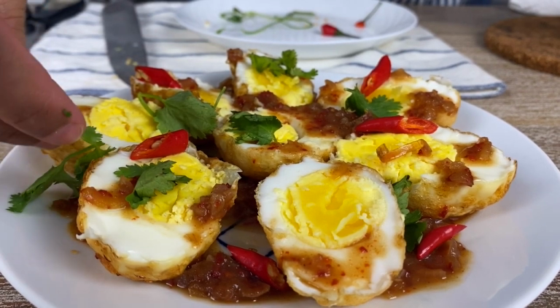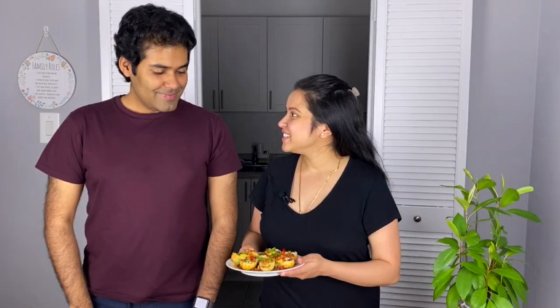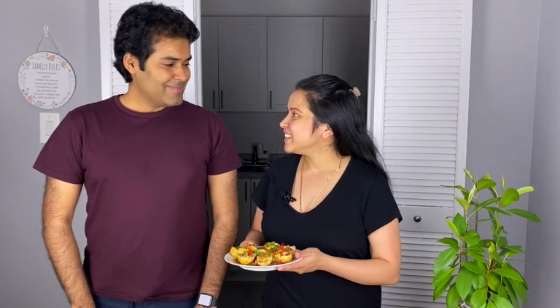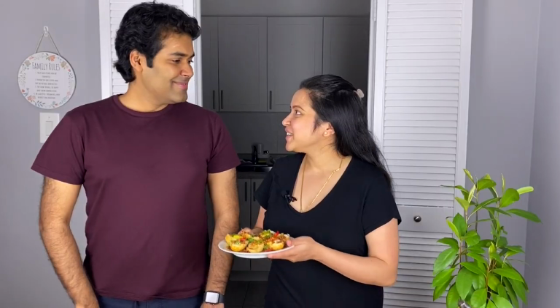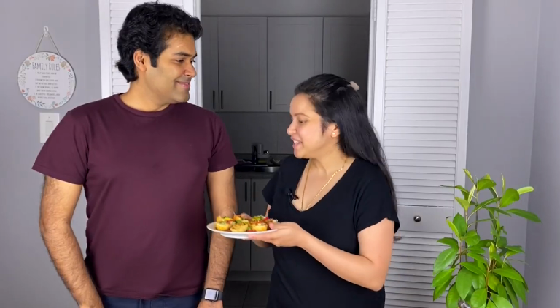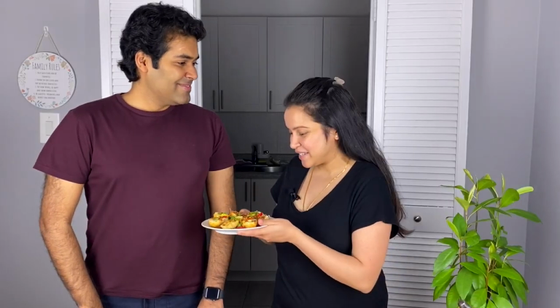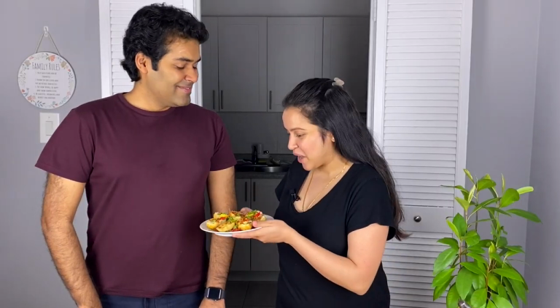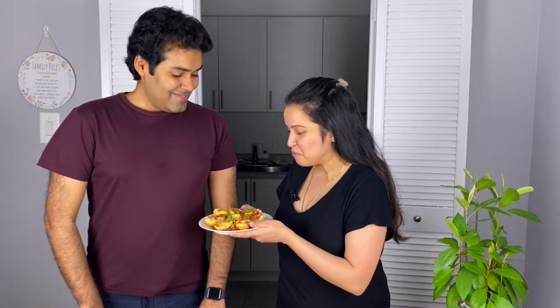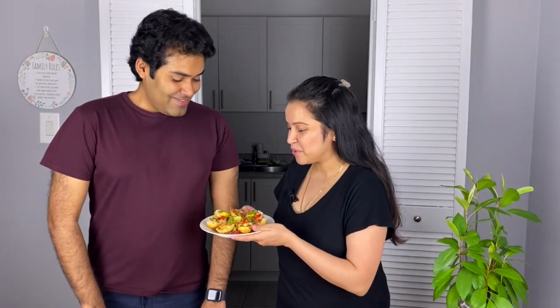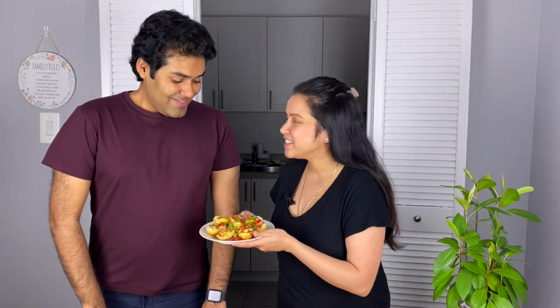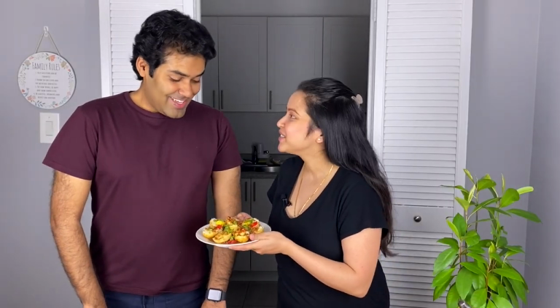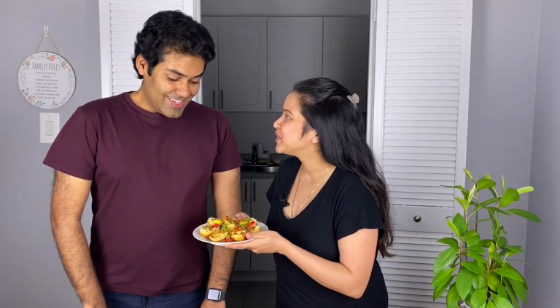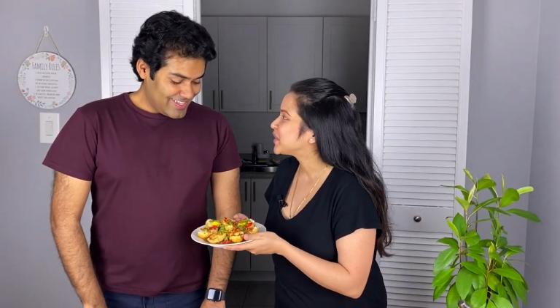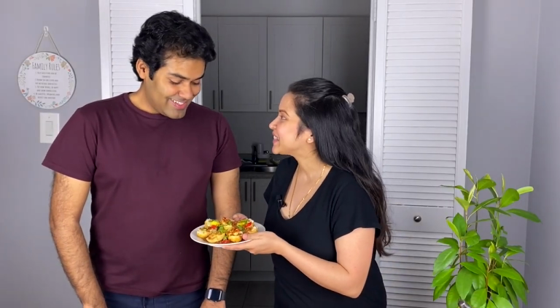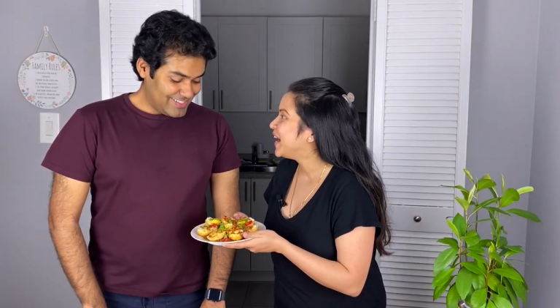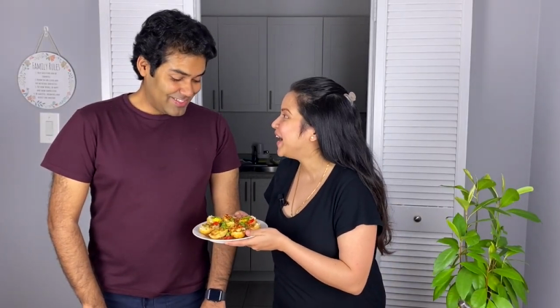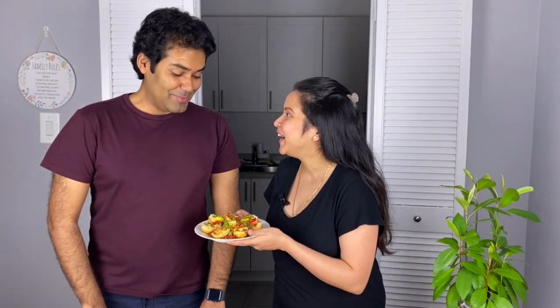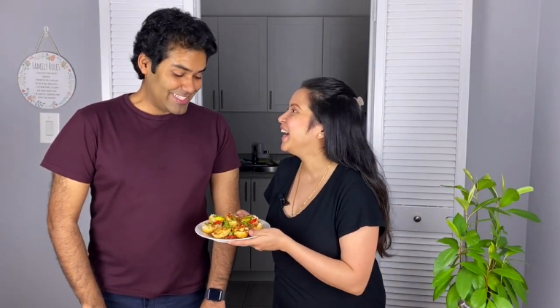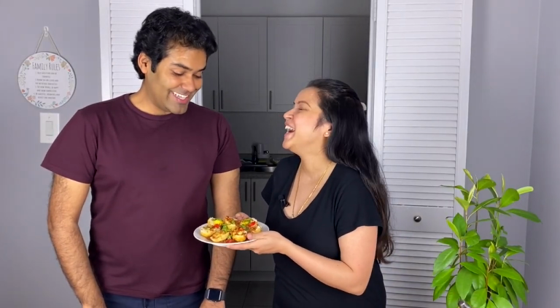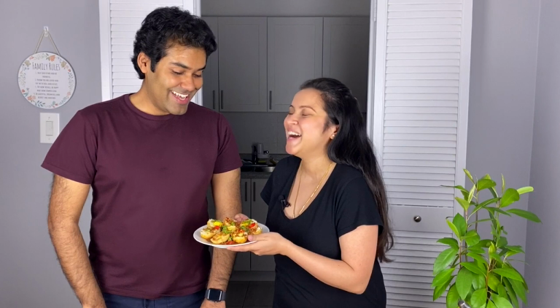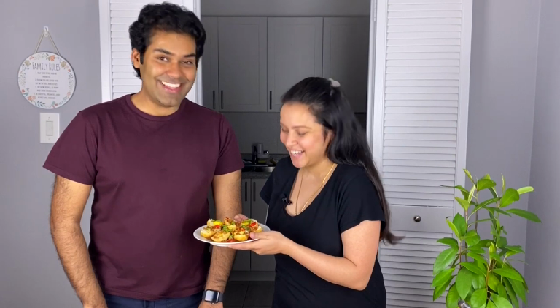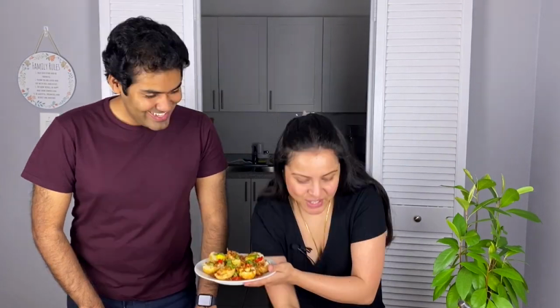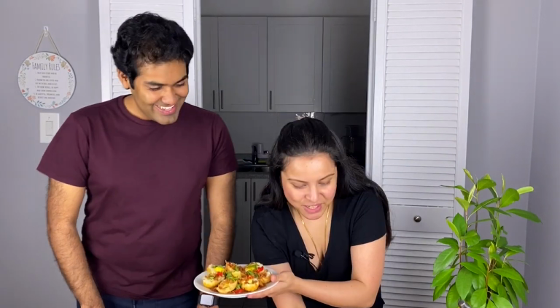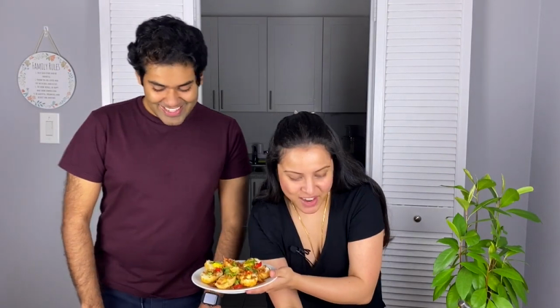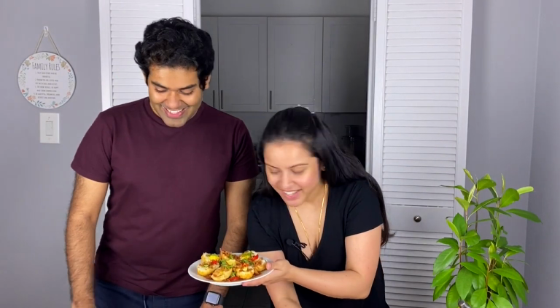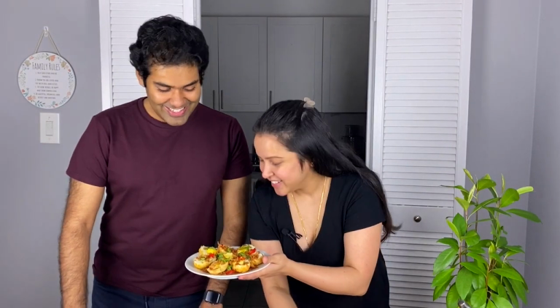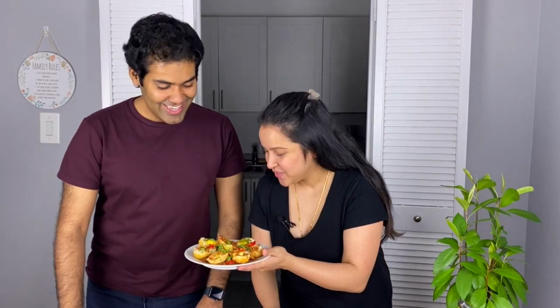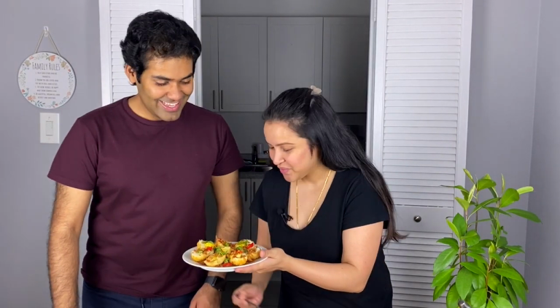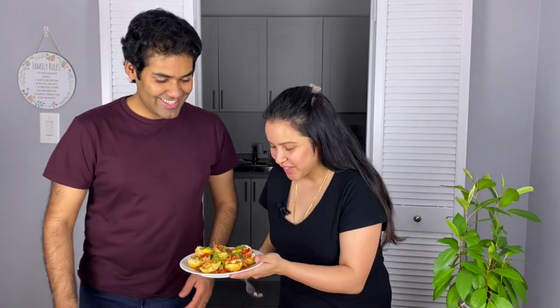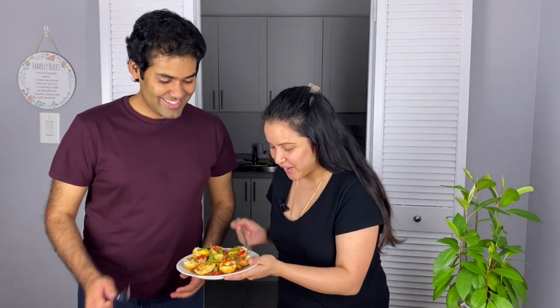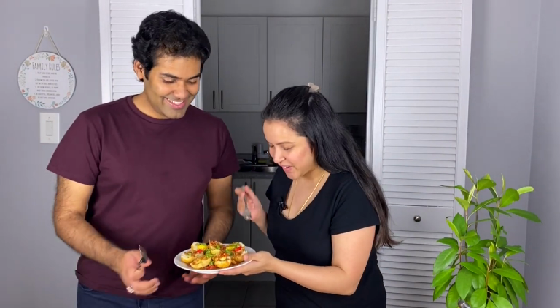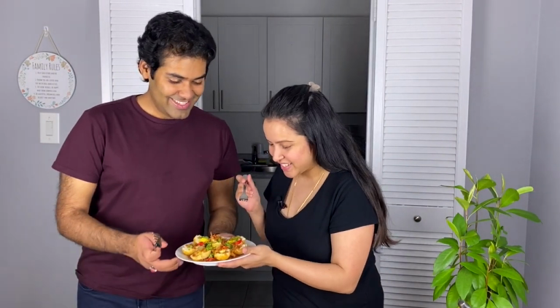Look at this, how pretty this looks — it's amazing! Should we try? Yeah, all right!